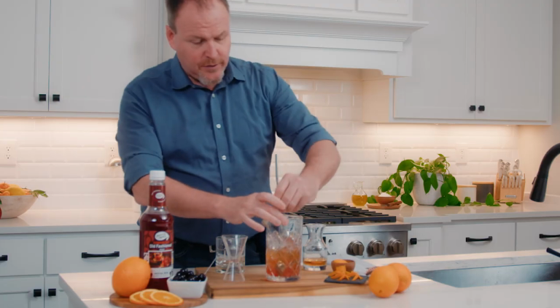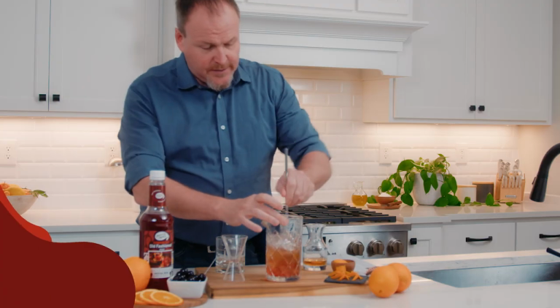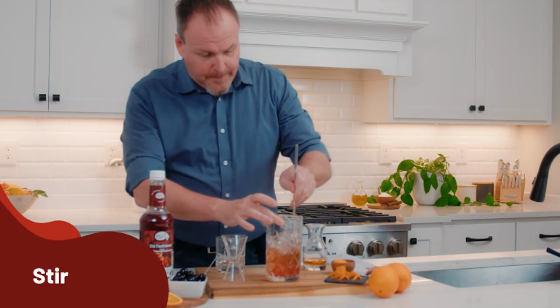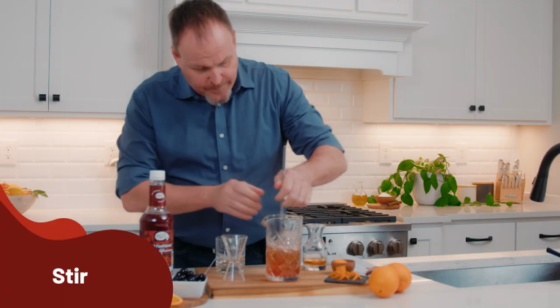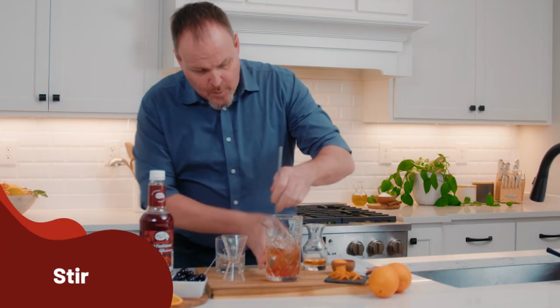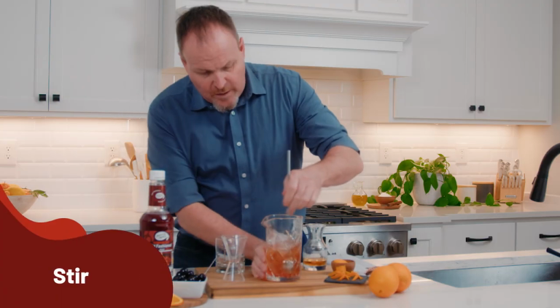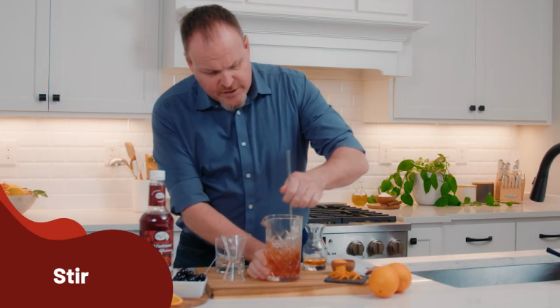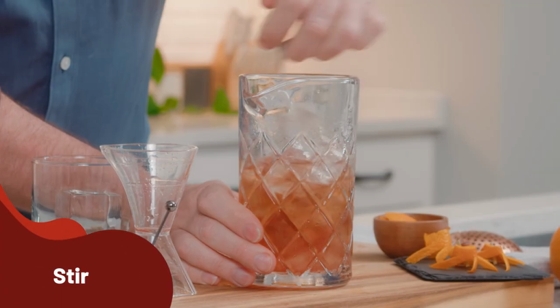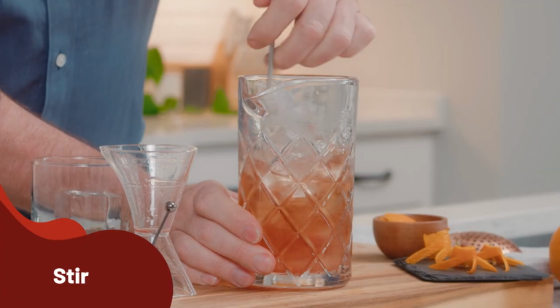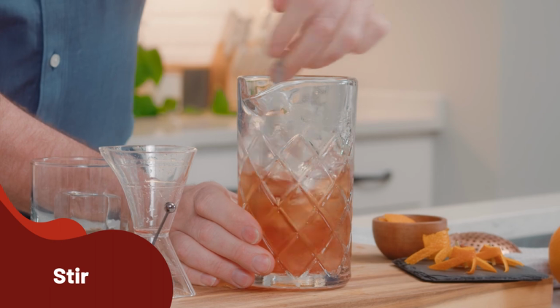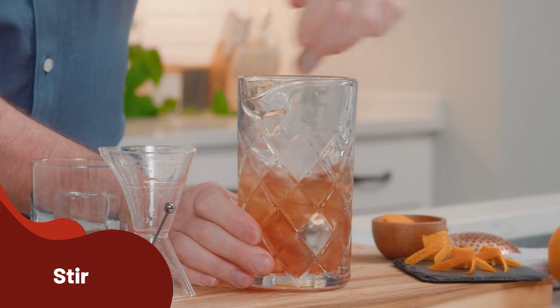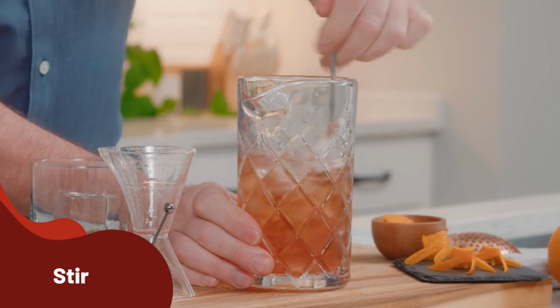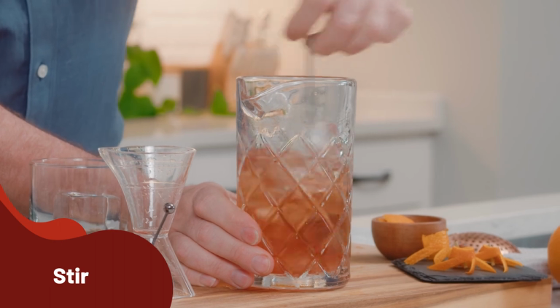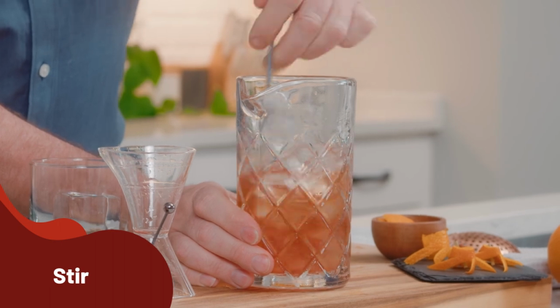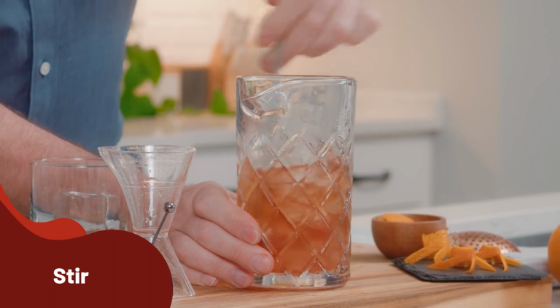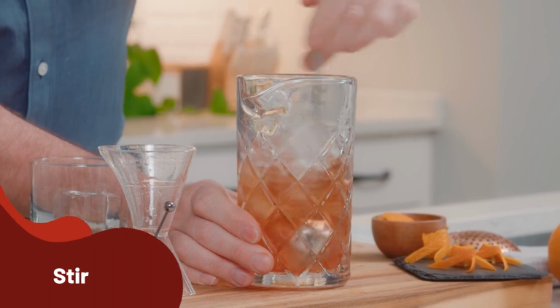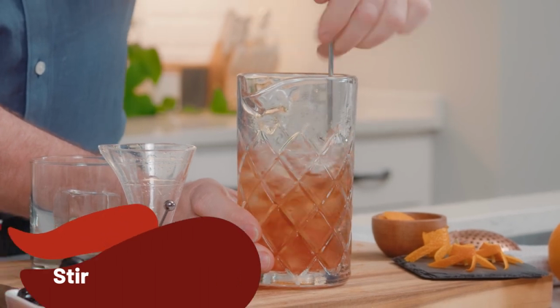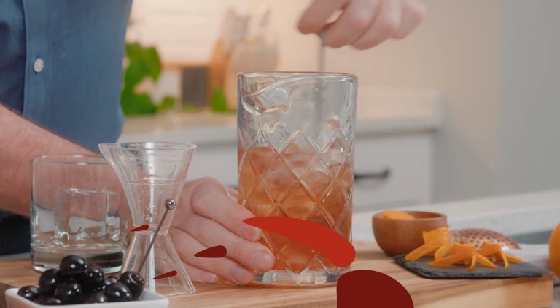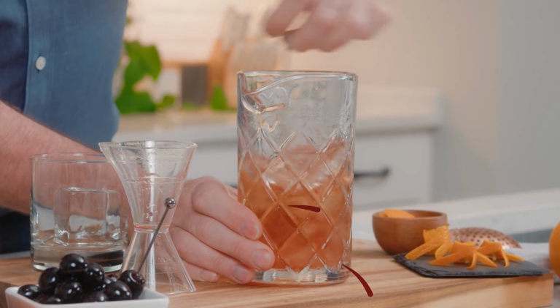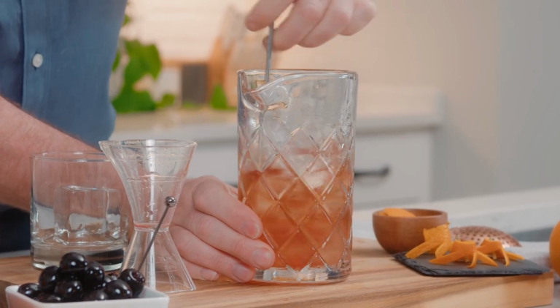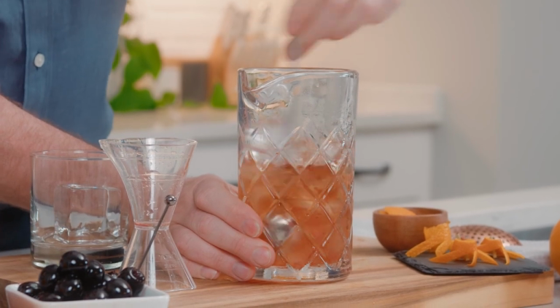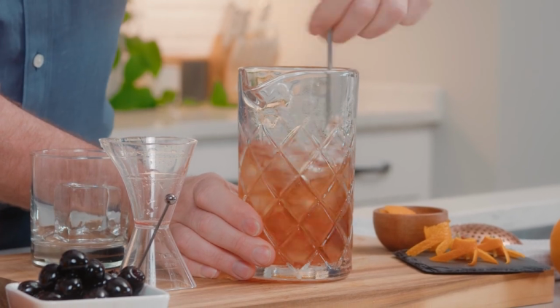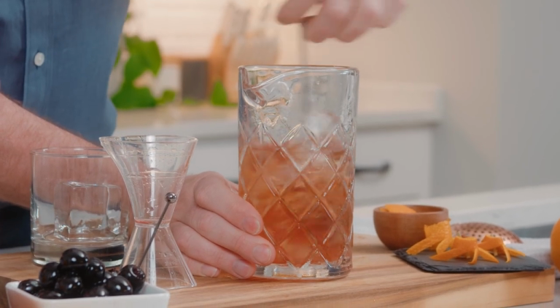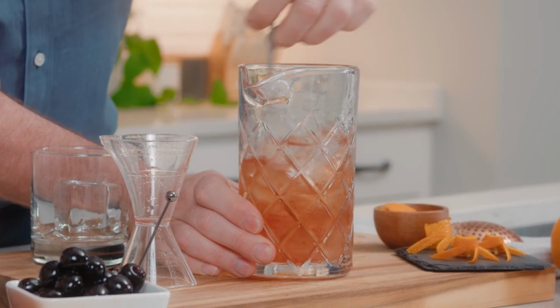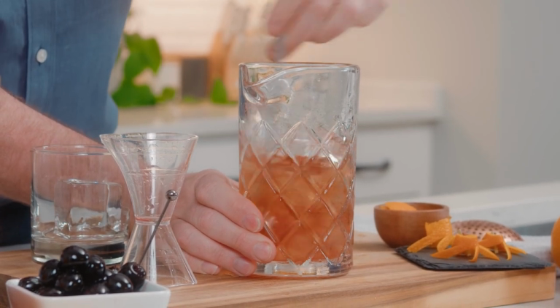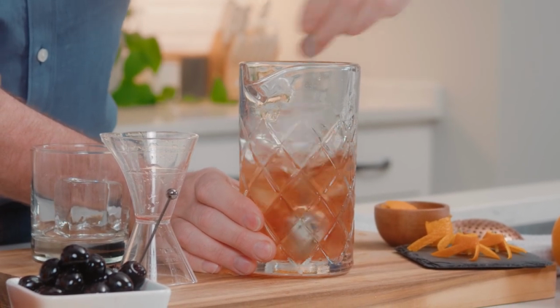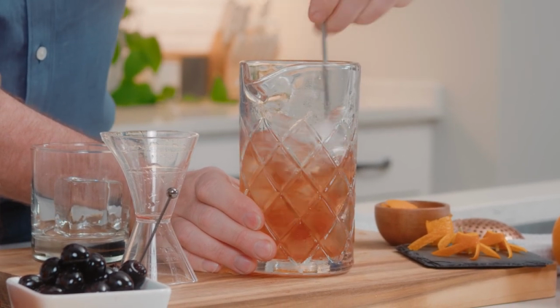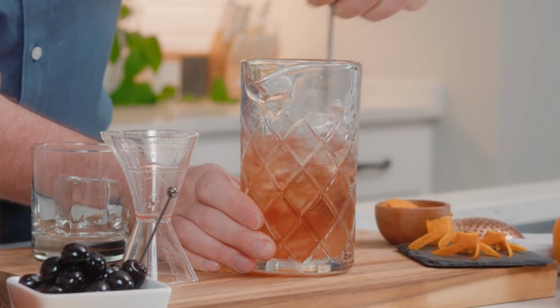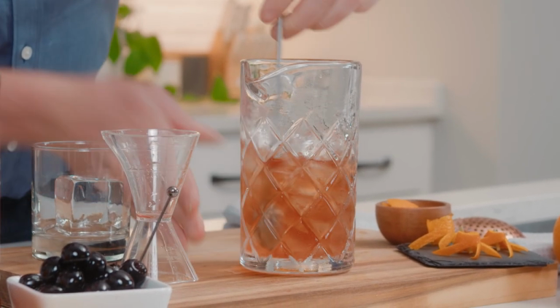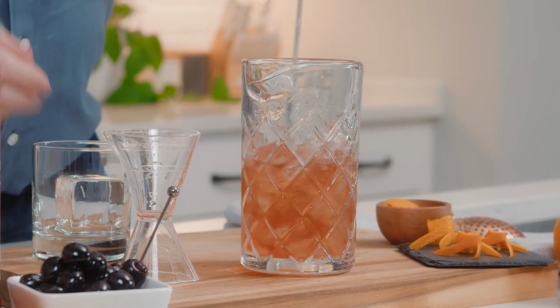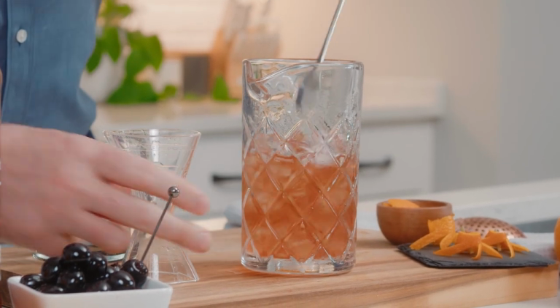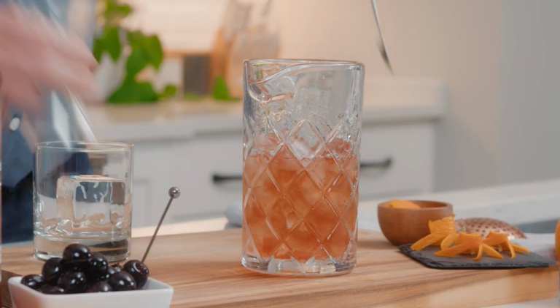Stir this up — we want to stir this a good 20 seconds or so if you can. We want to get as much of that cold water off of those ice cubes as possible.